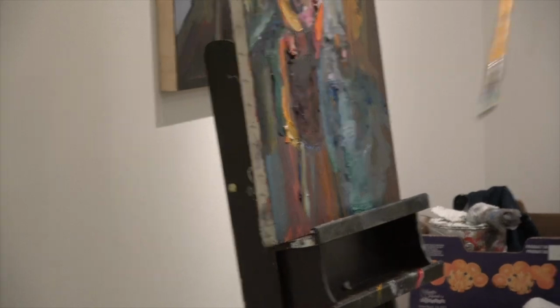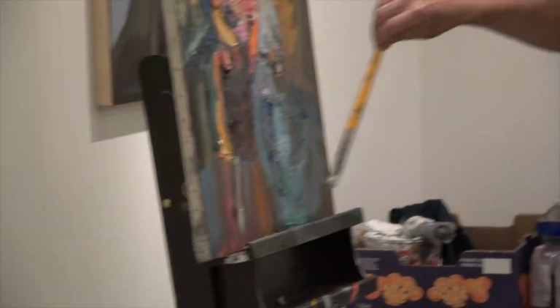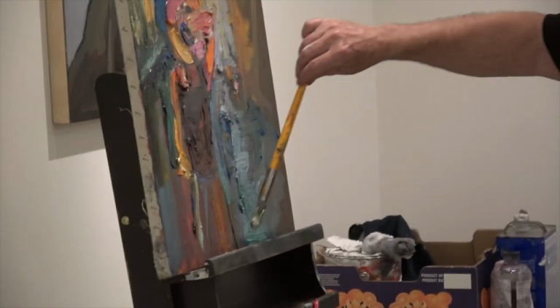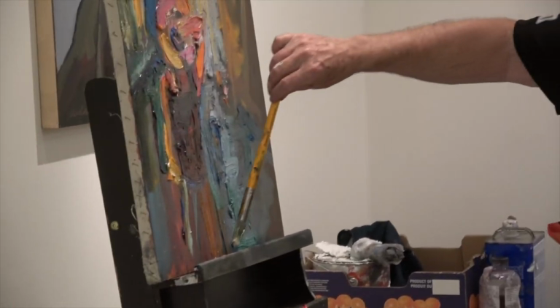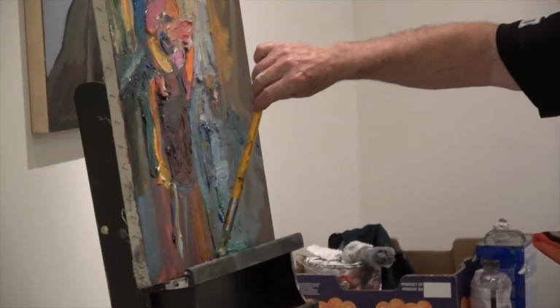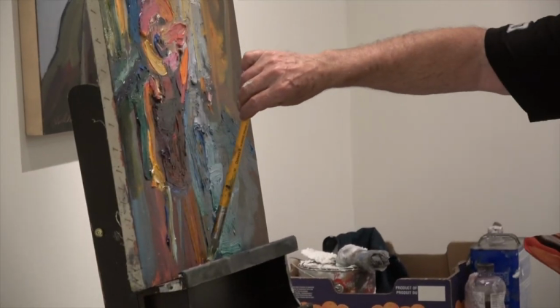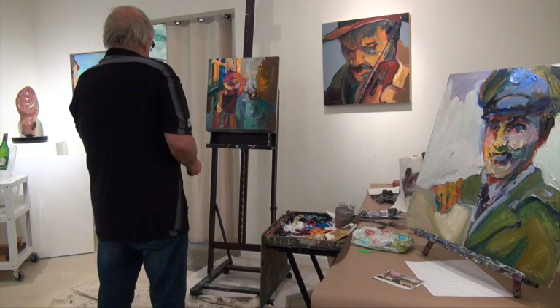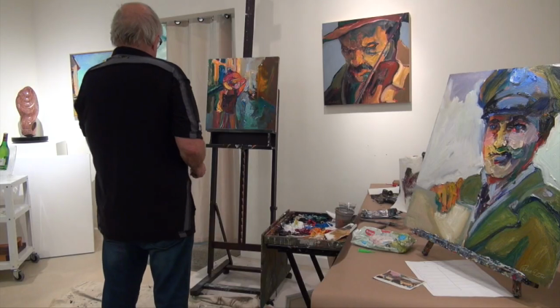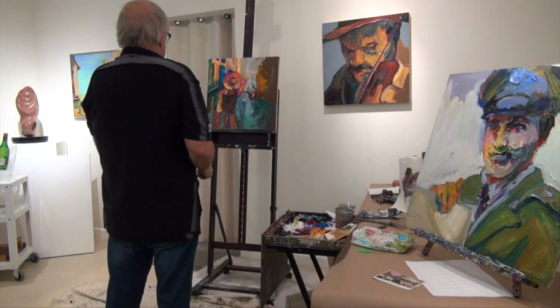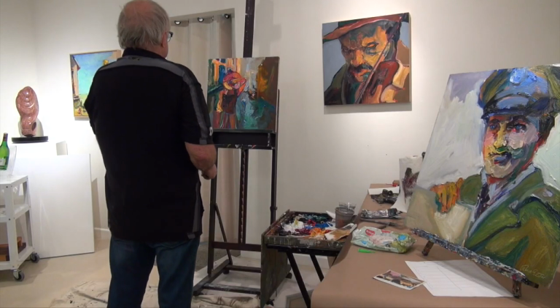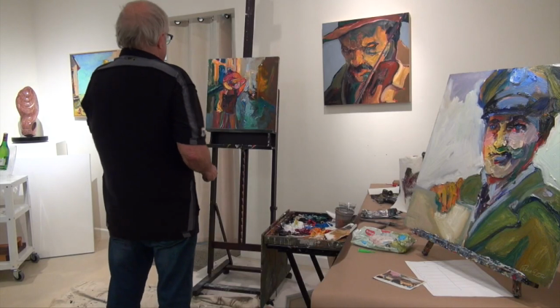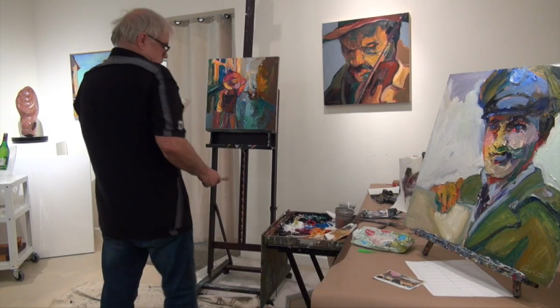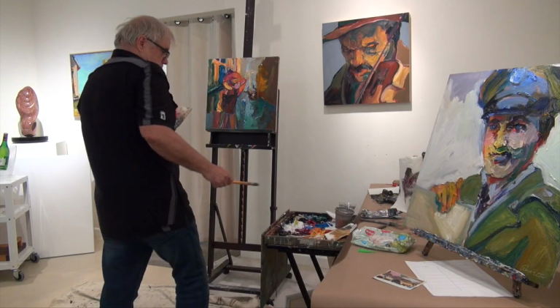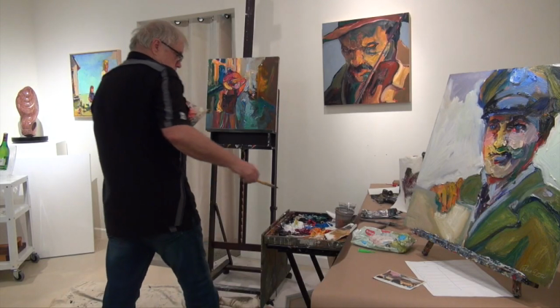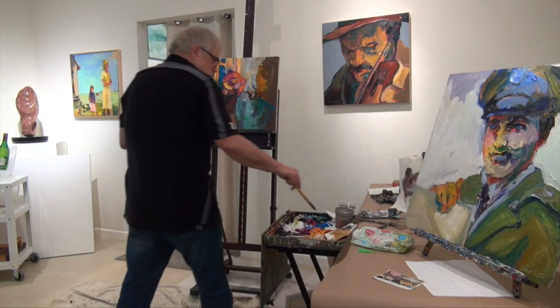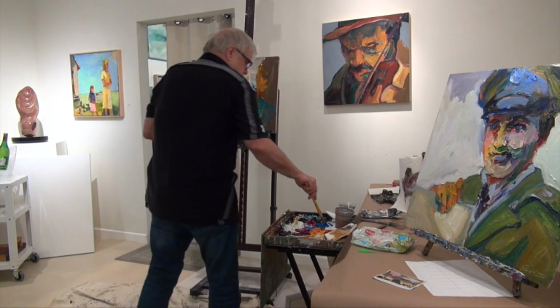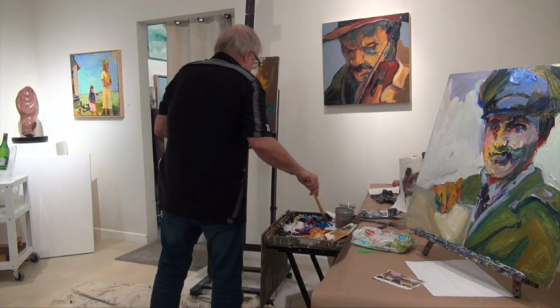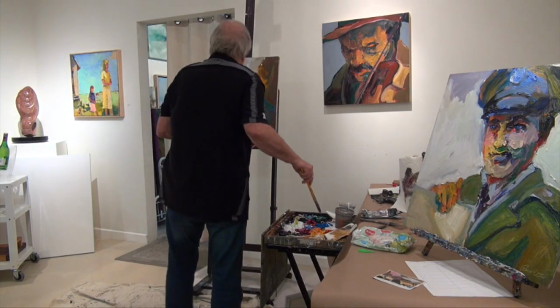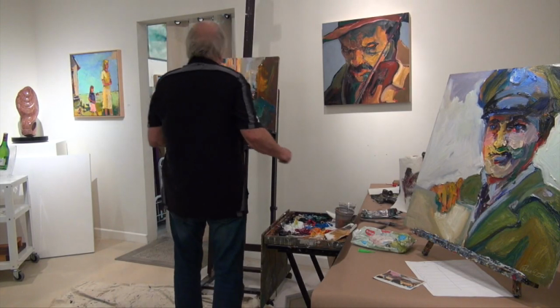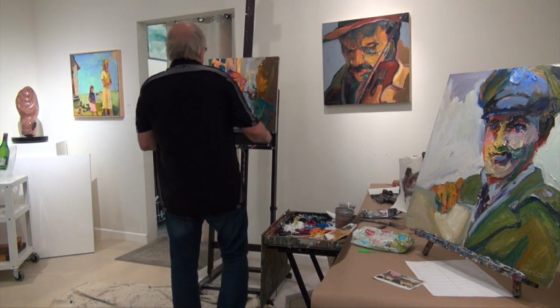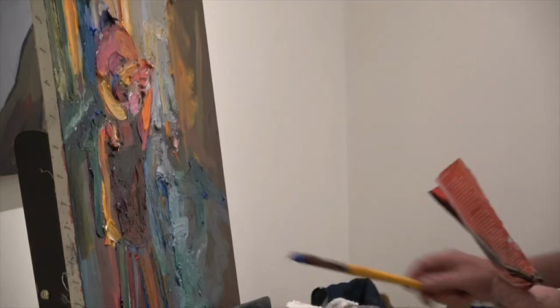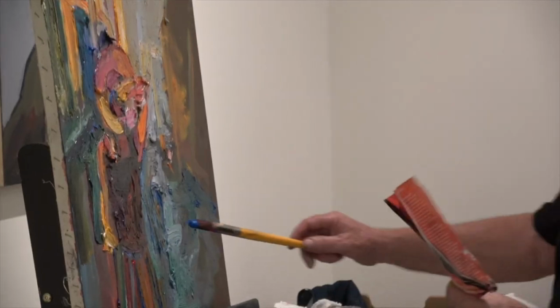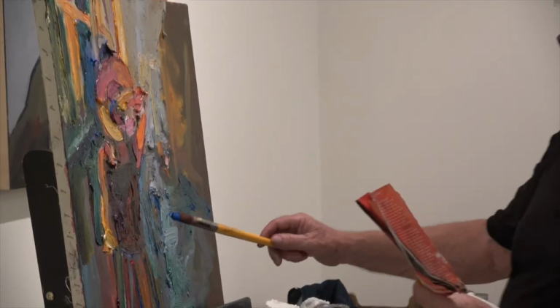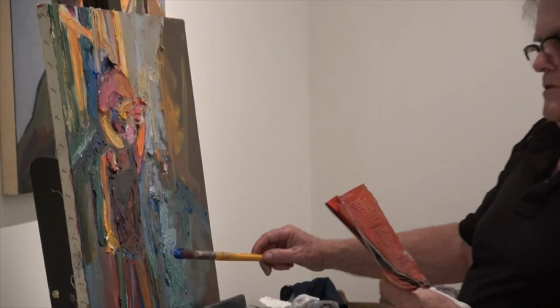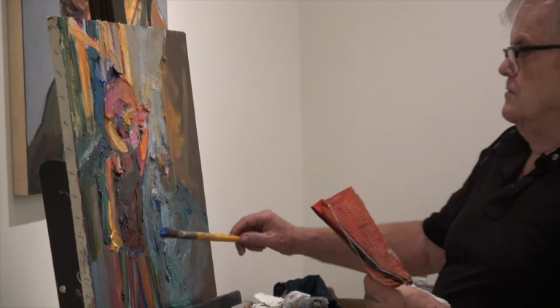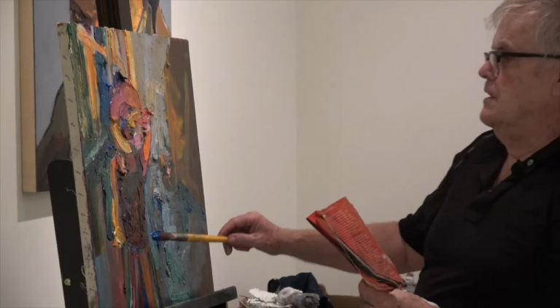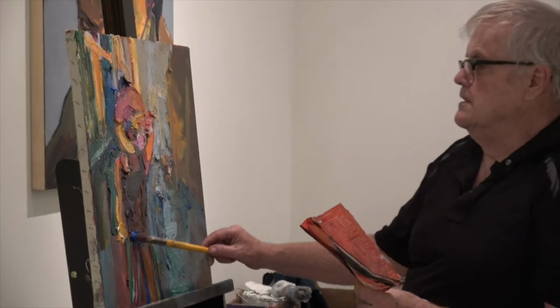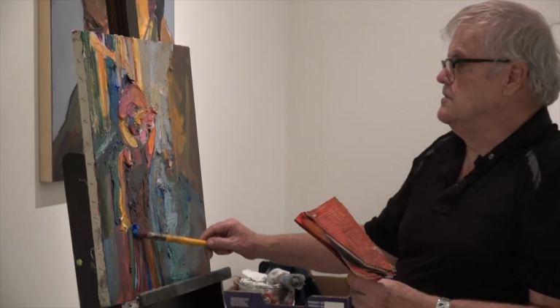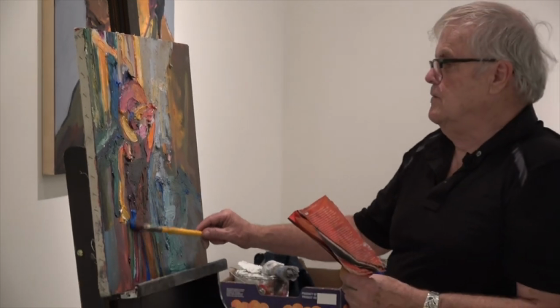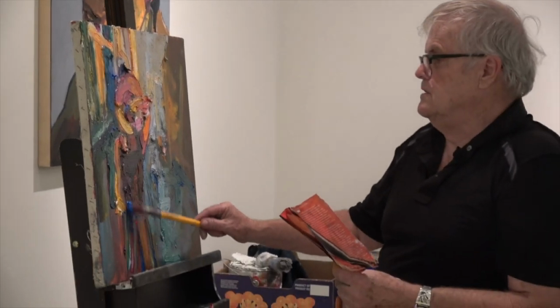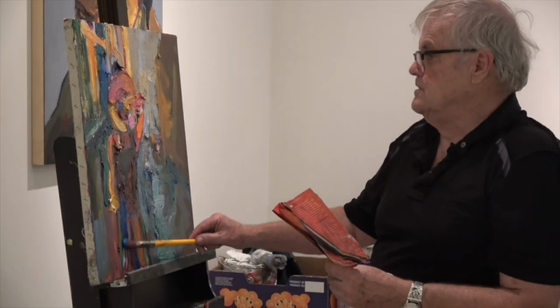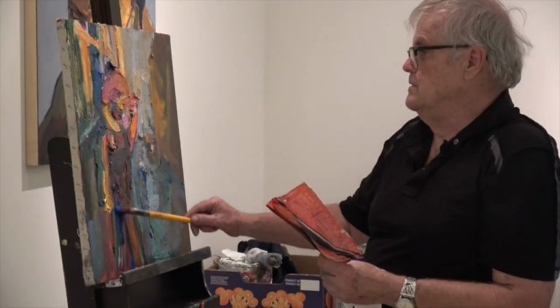I'm going to take a look at it and see what's off. The bodice is too long — these are small adjustments.